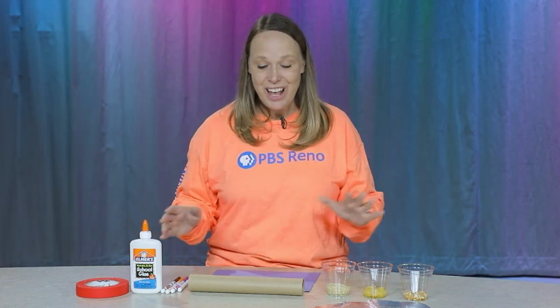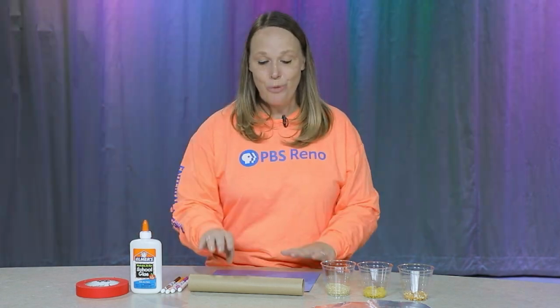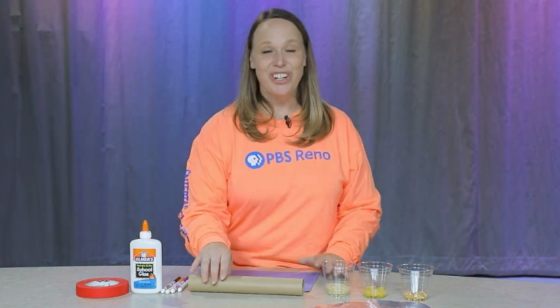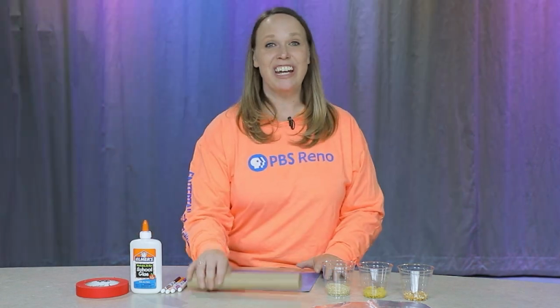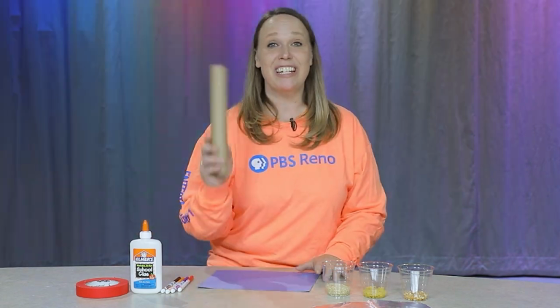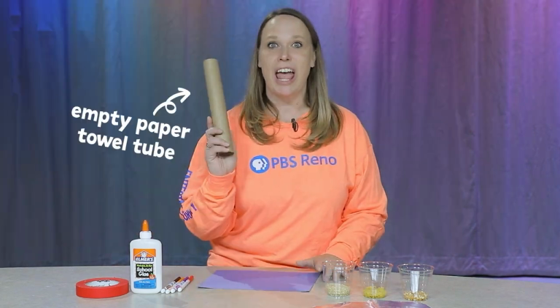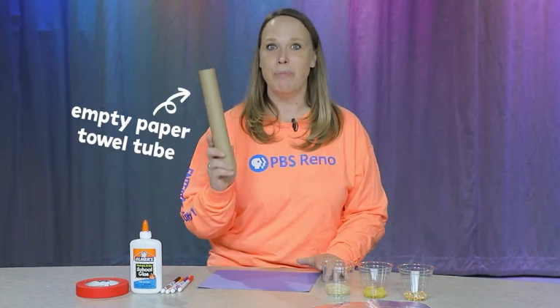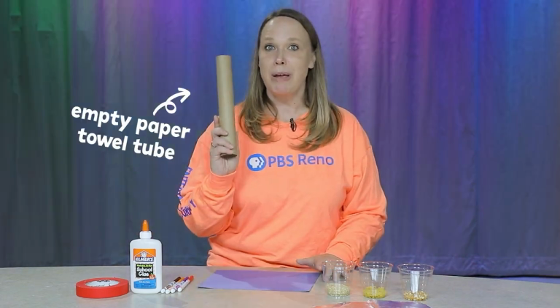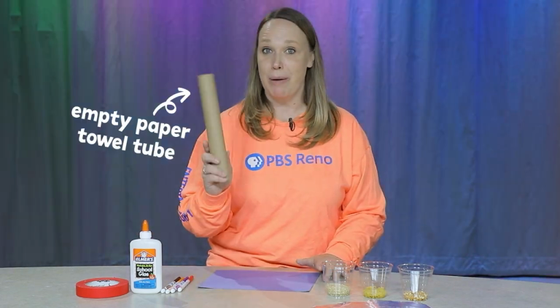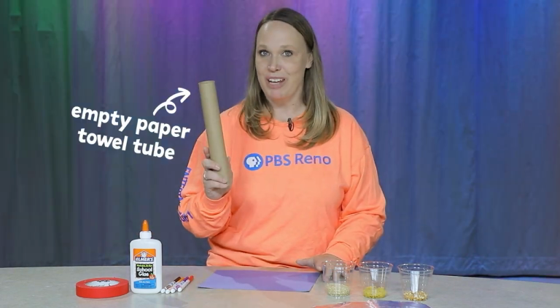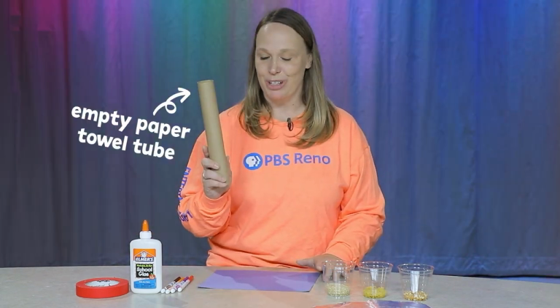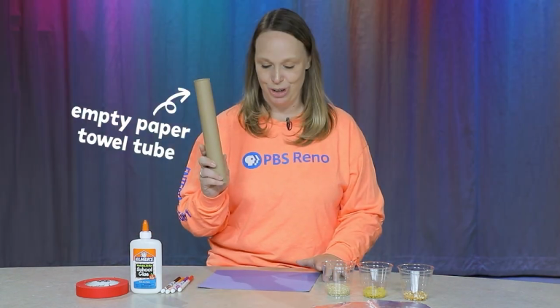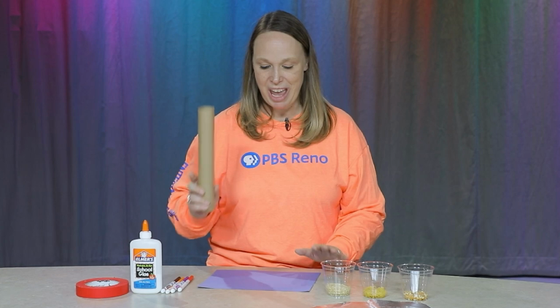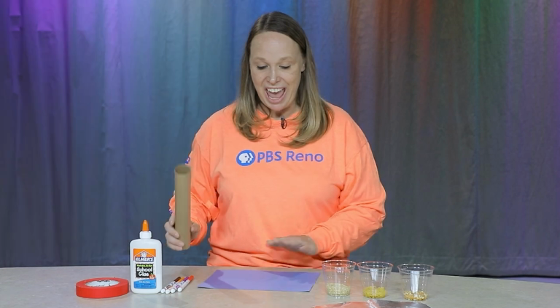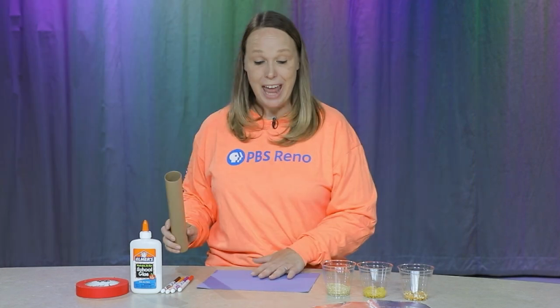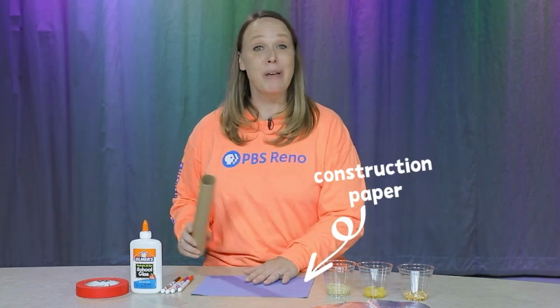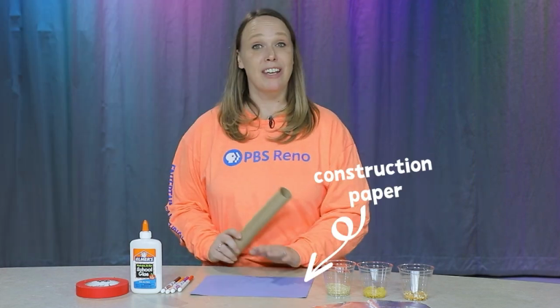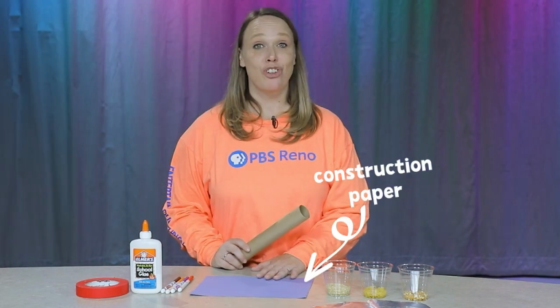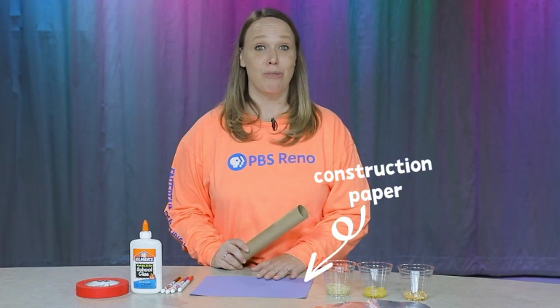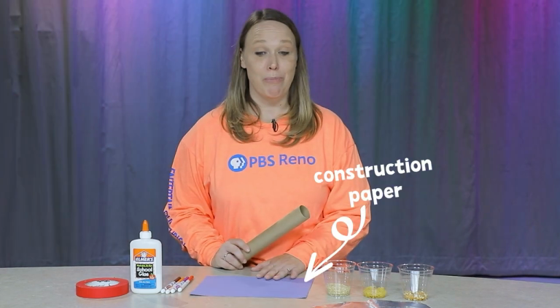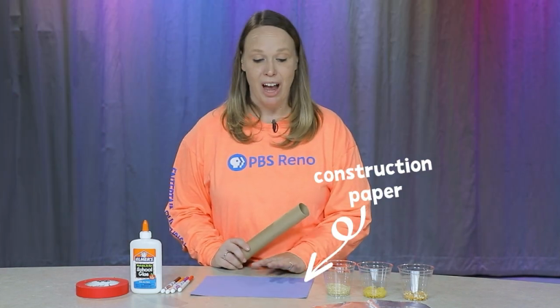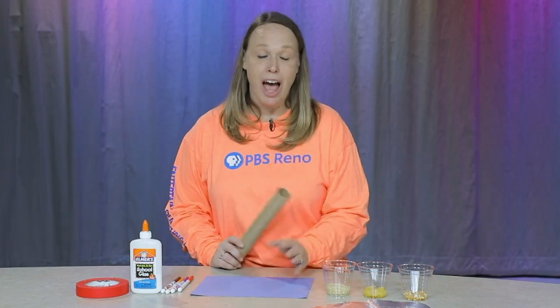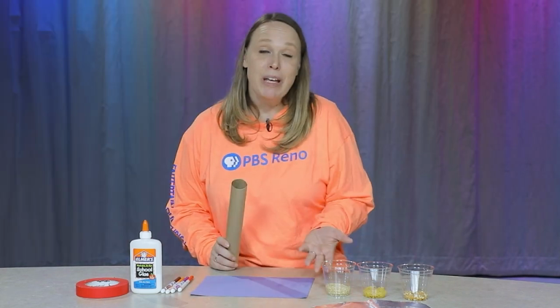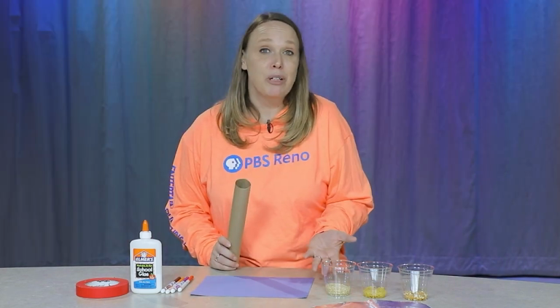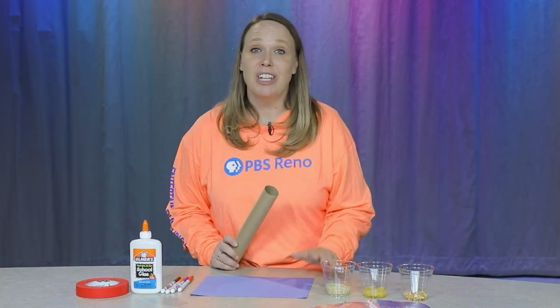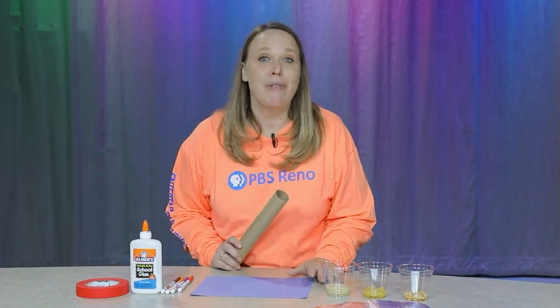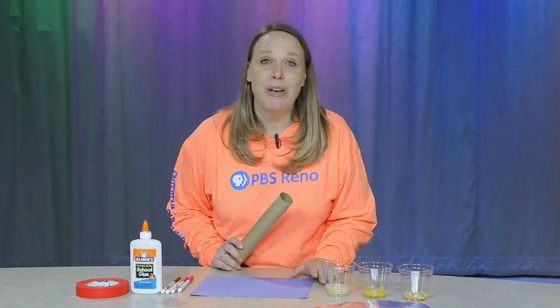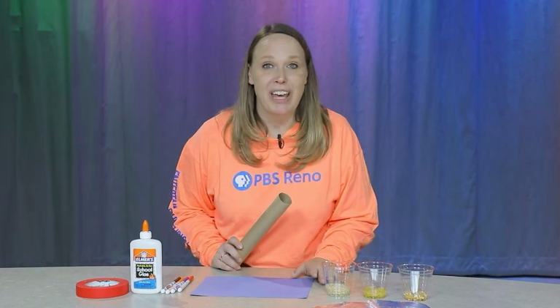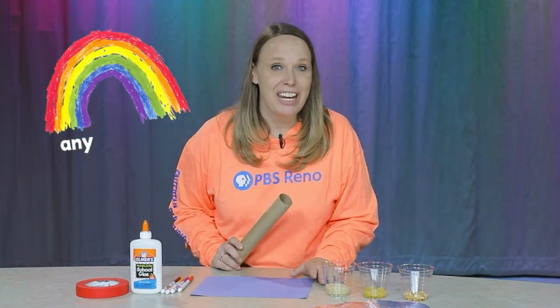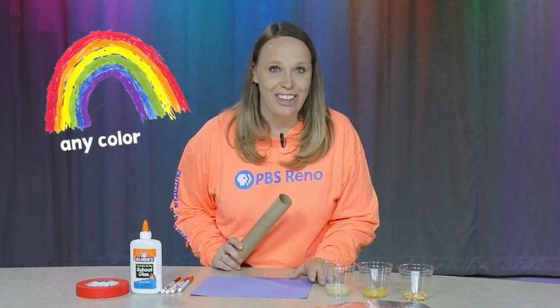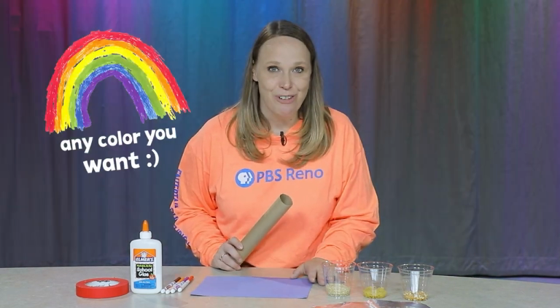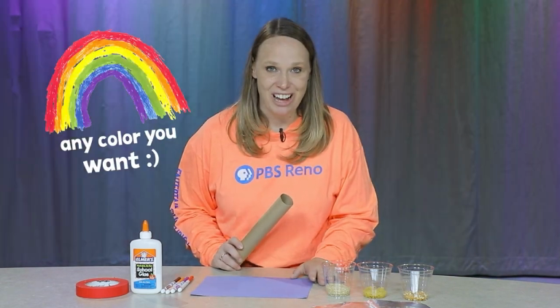So what you're going to need is an empty paper towel tube and a piece of construction paper. I picked blue today but you can pick any color you want.